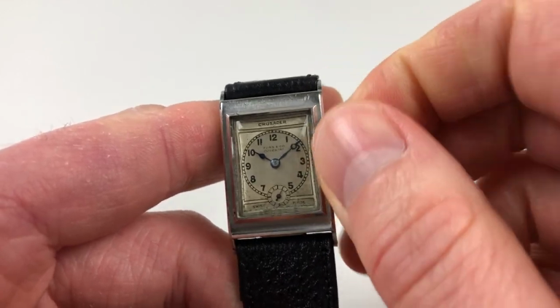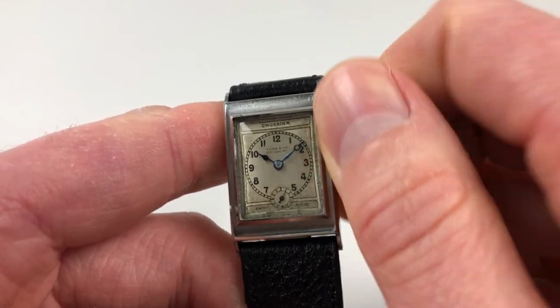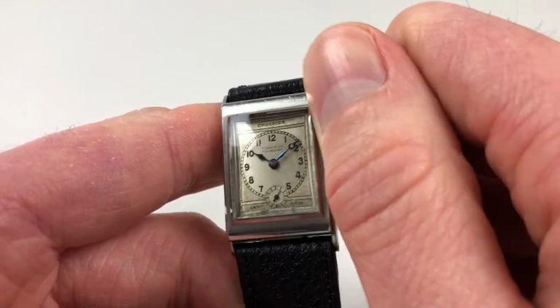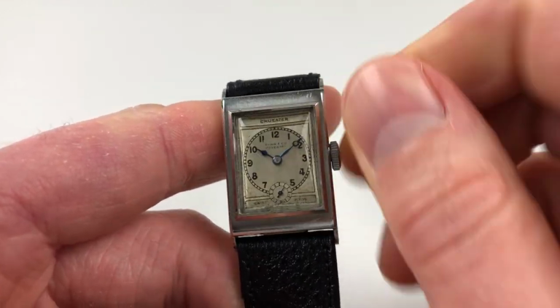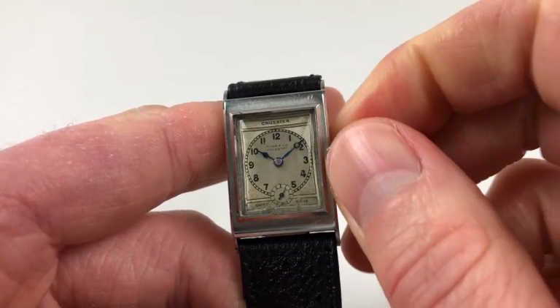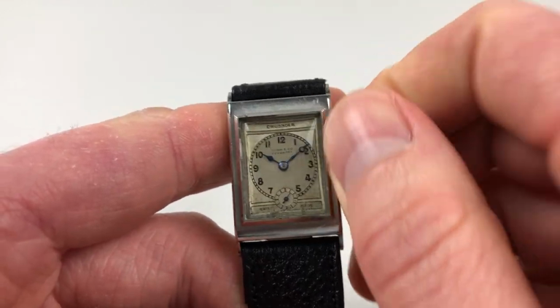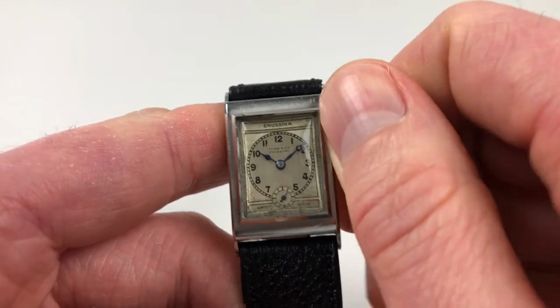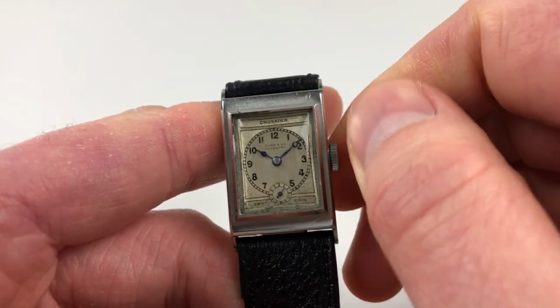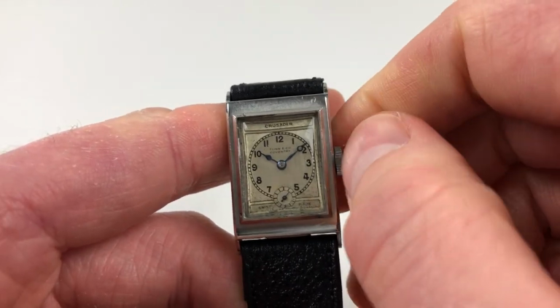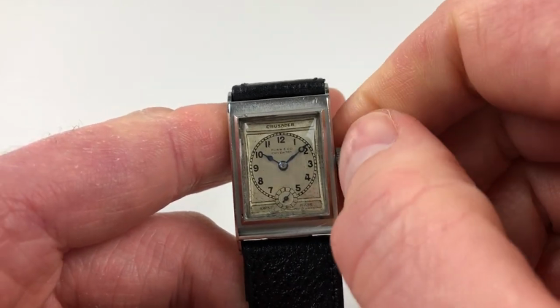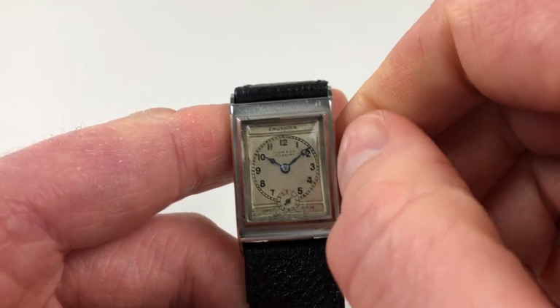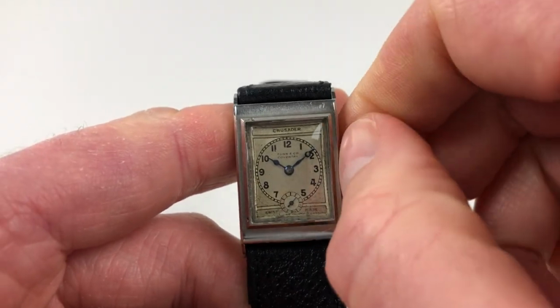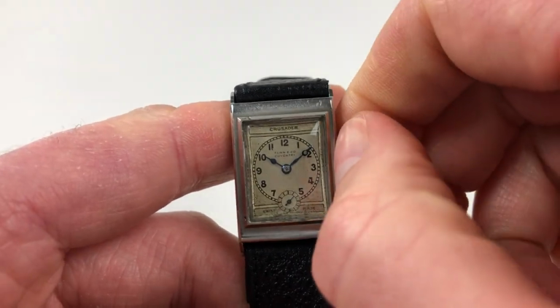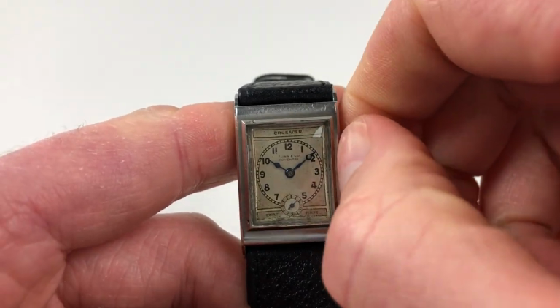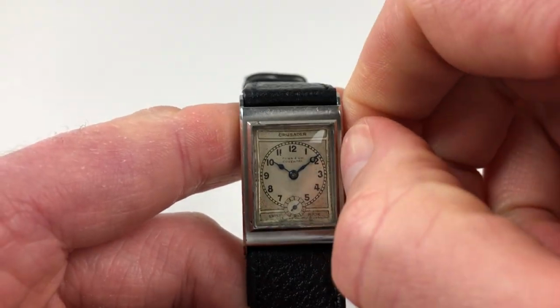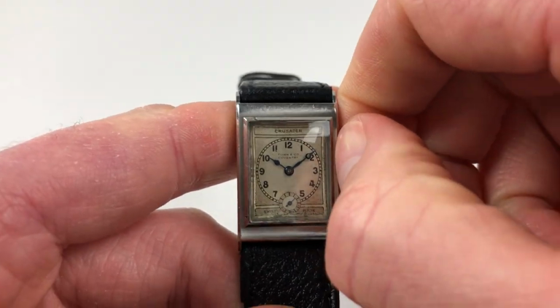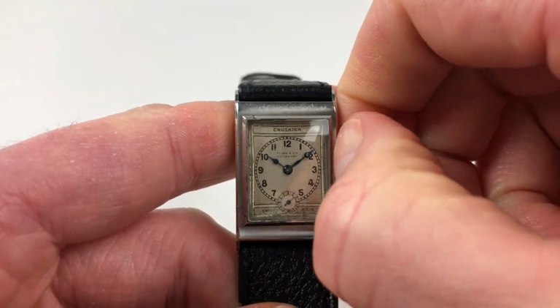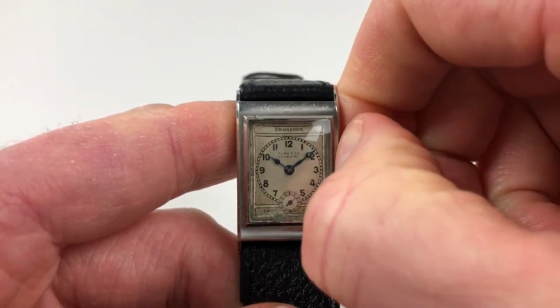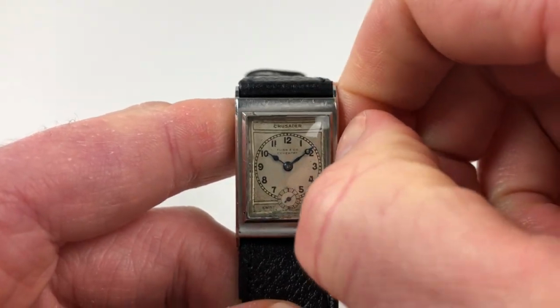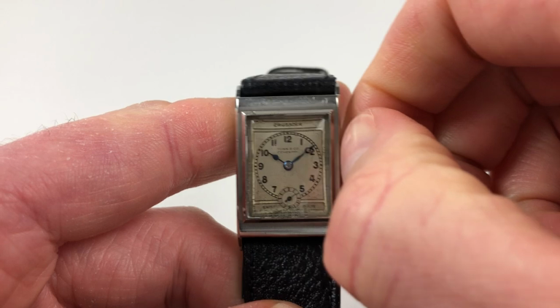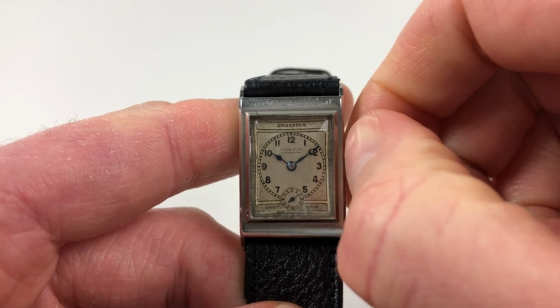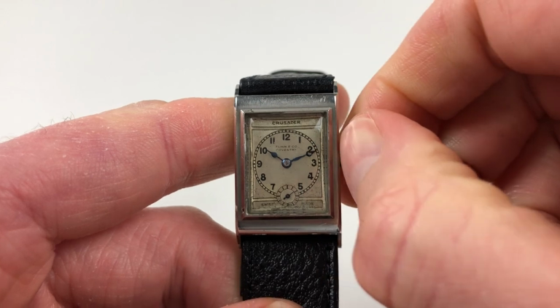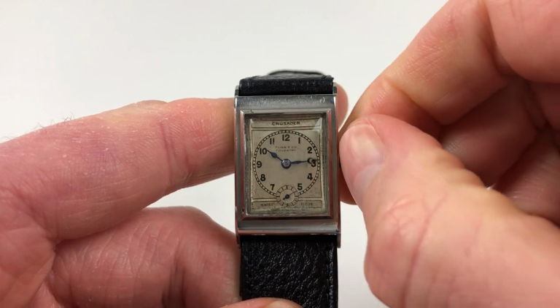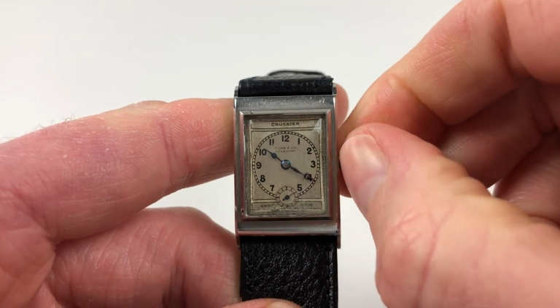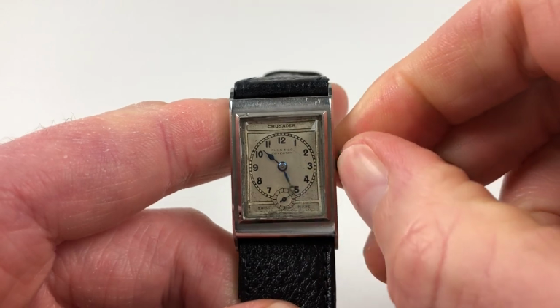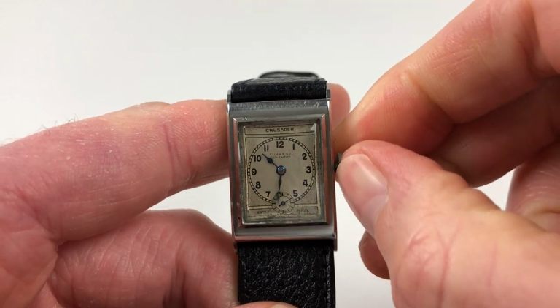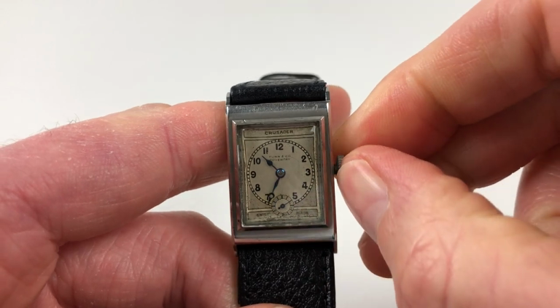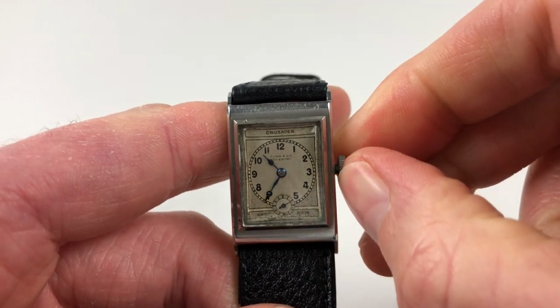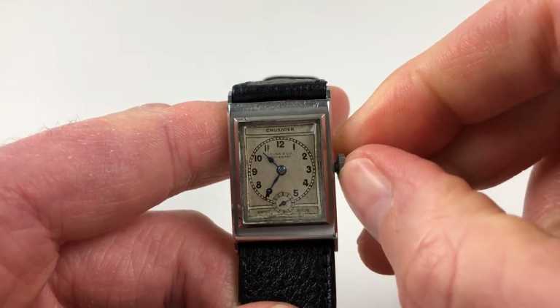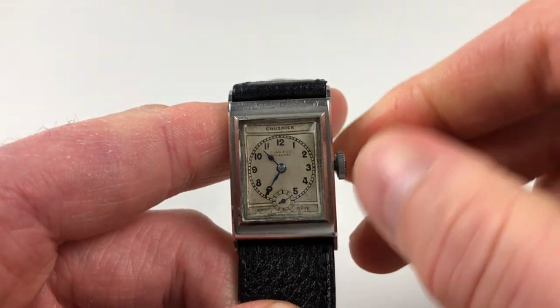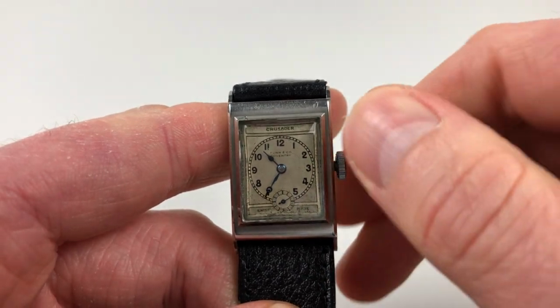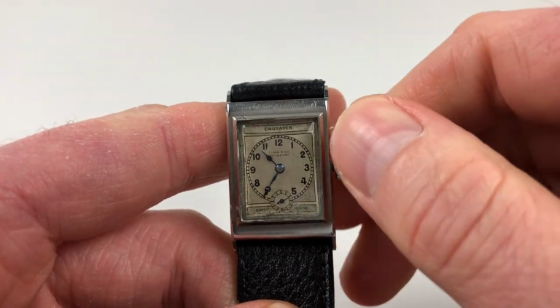The hand setting is adjusted in a normal manner. Just pull the crown out and turn the hand to the desired time.